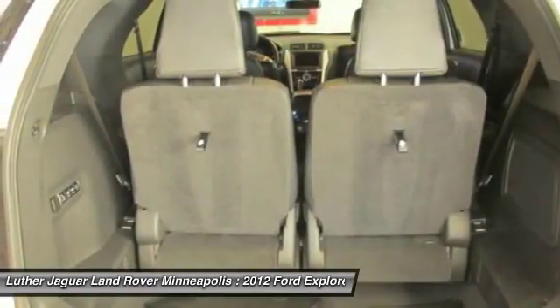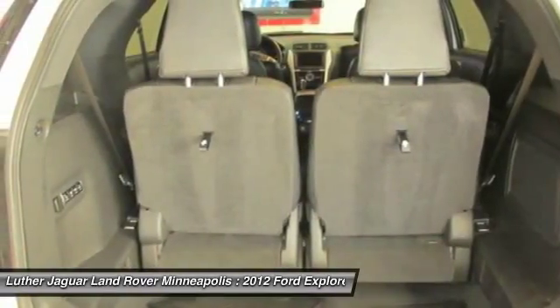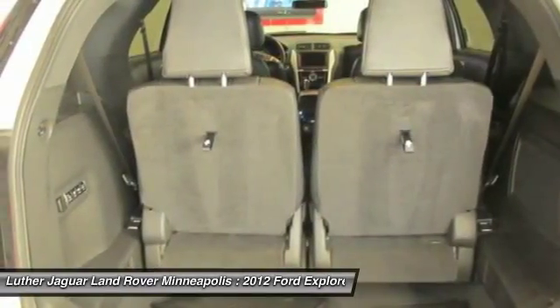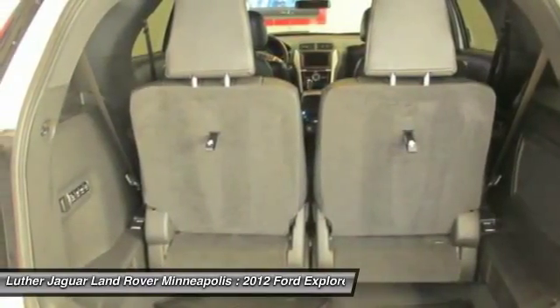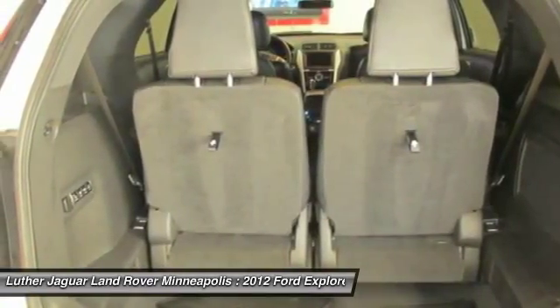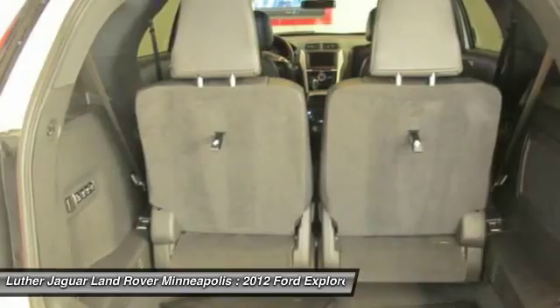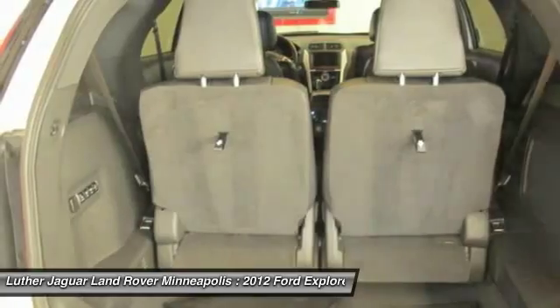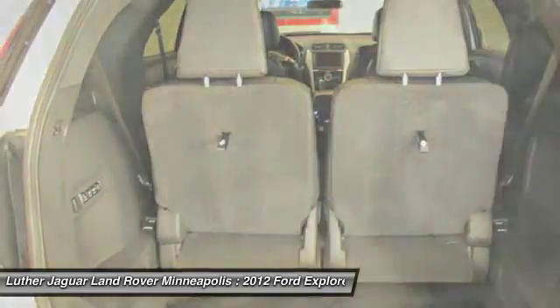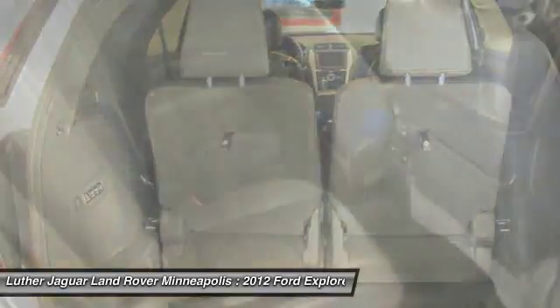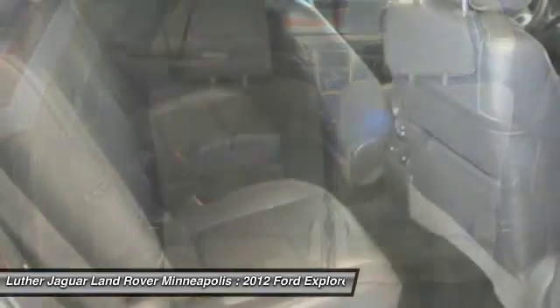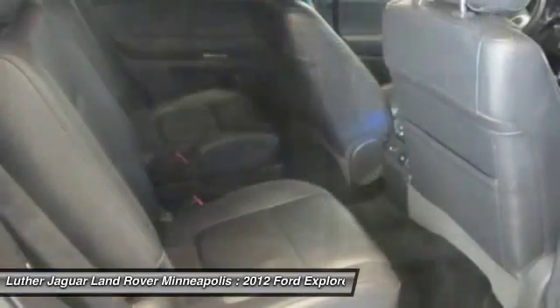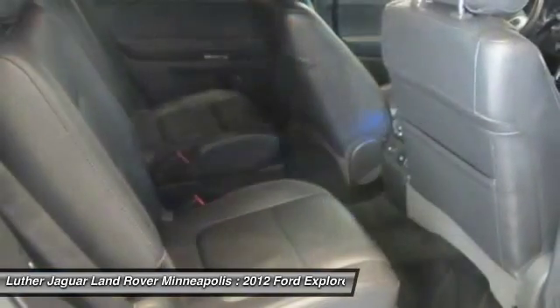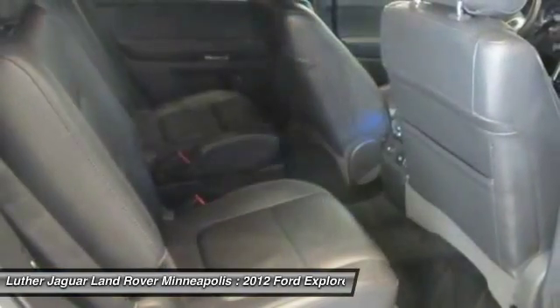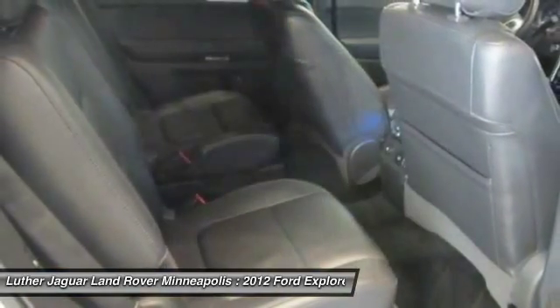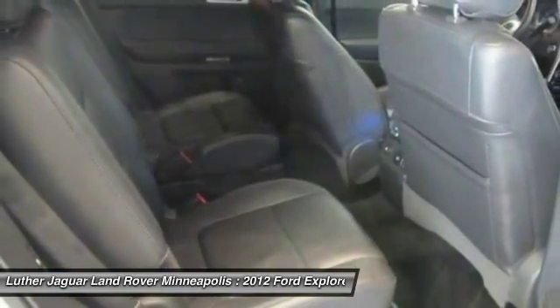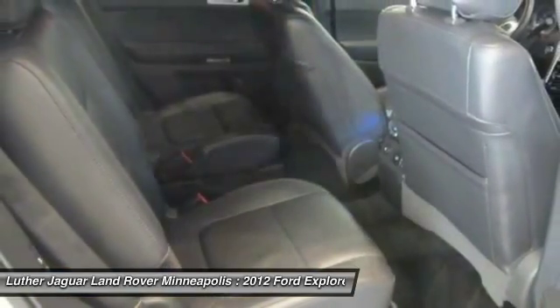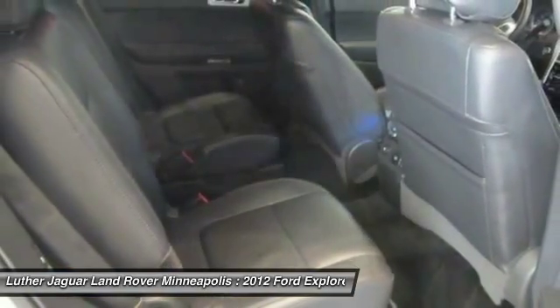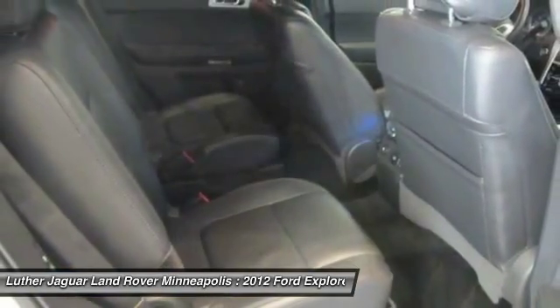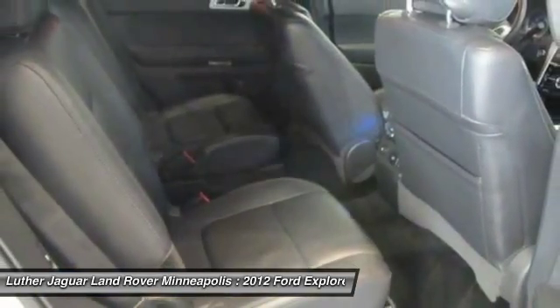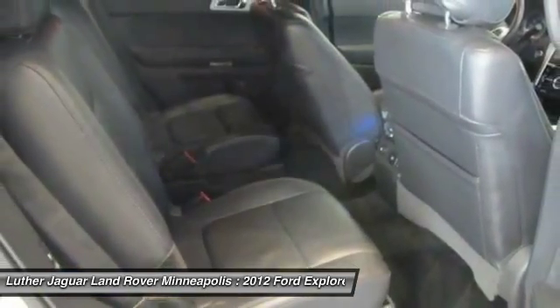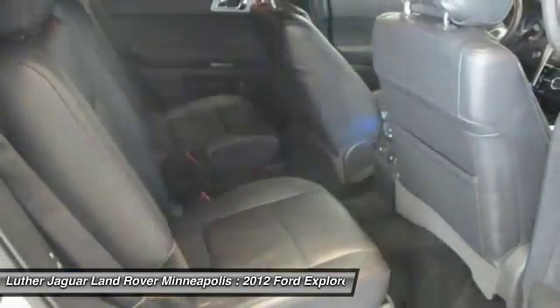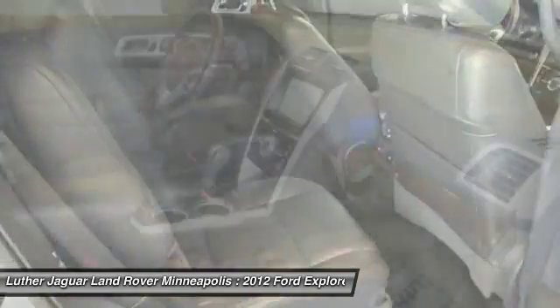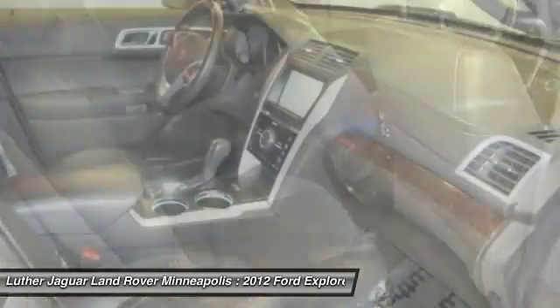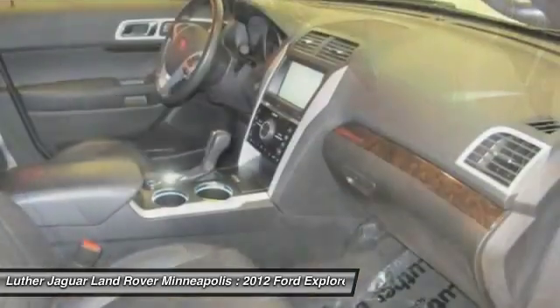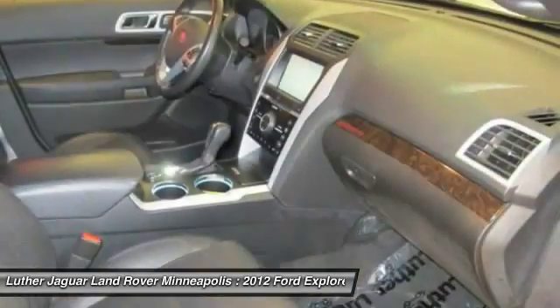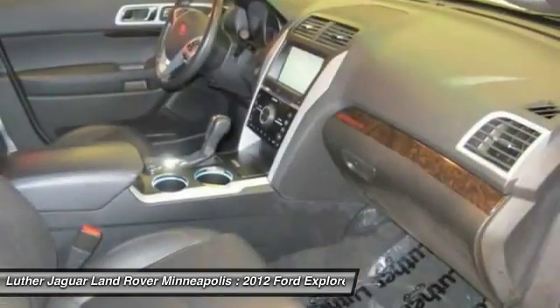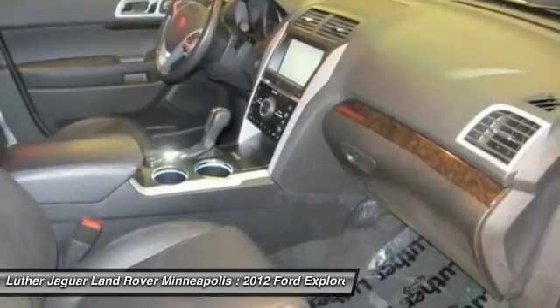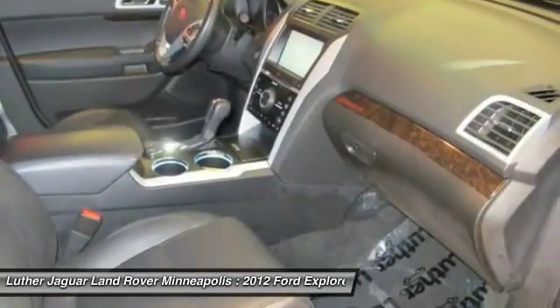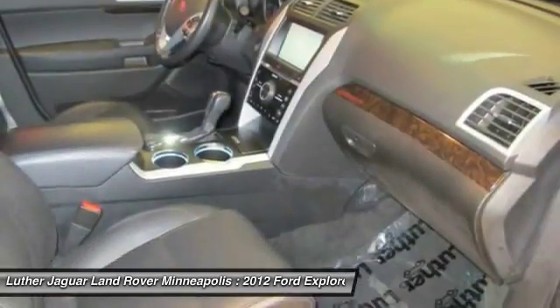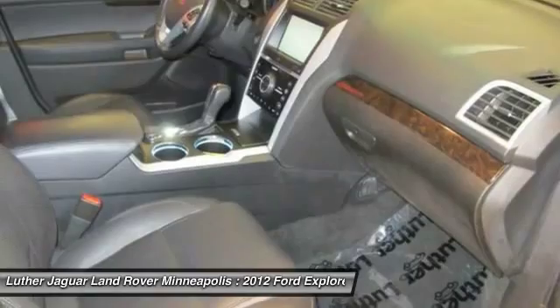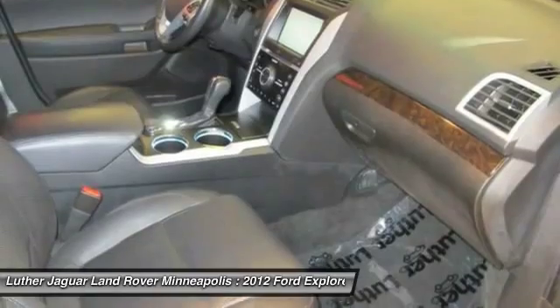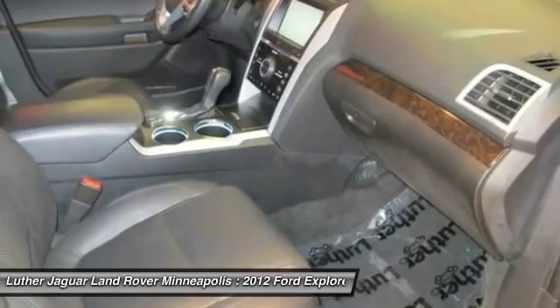Front air conditioning, home link, garage door opener, power steering, floor mats, cruise control.